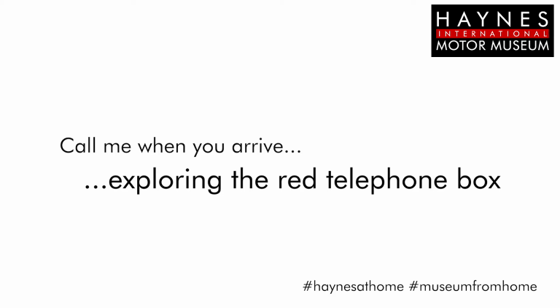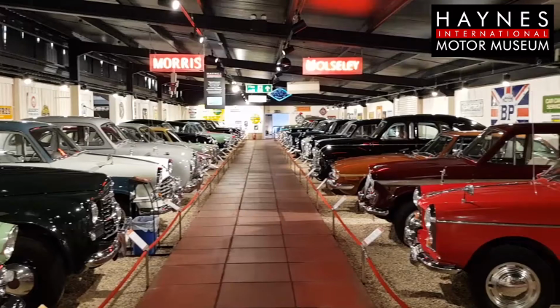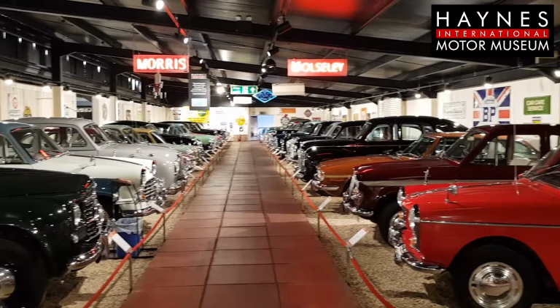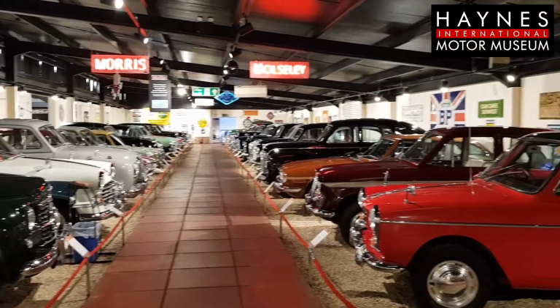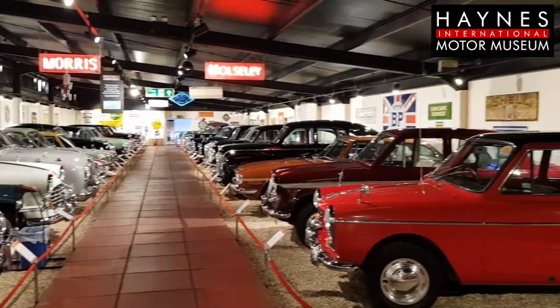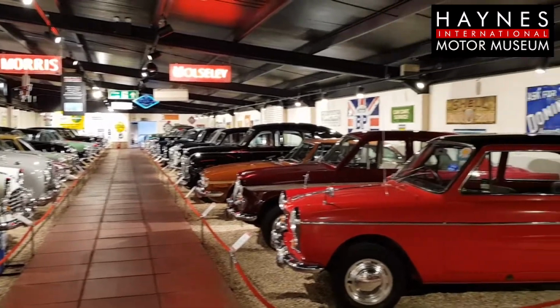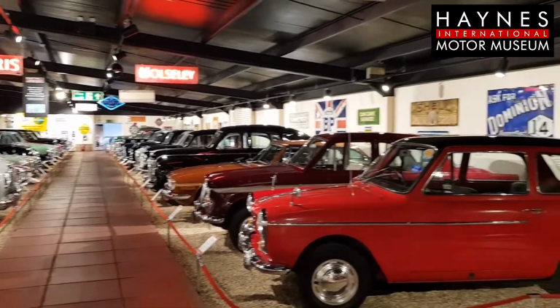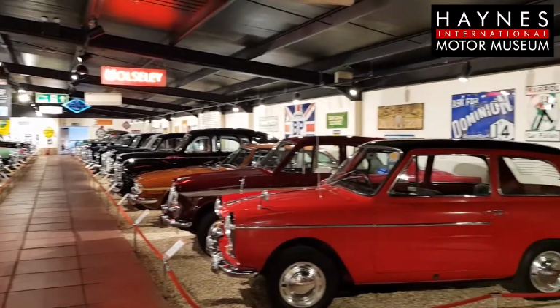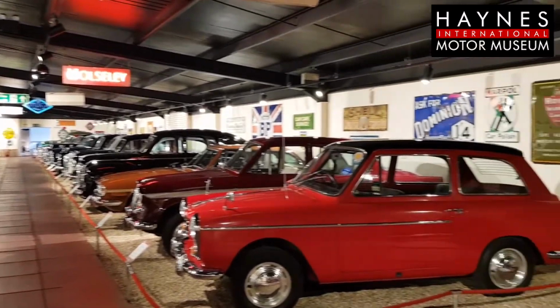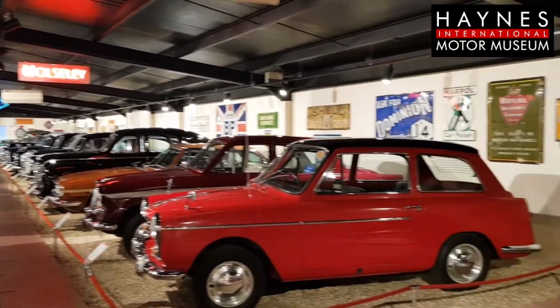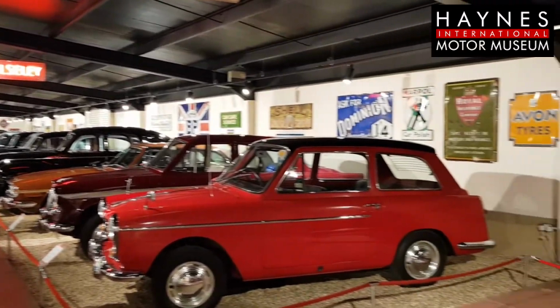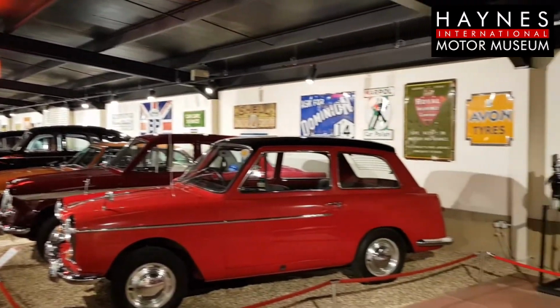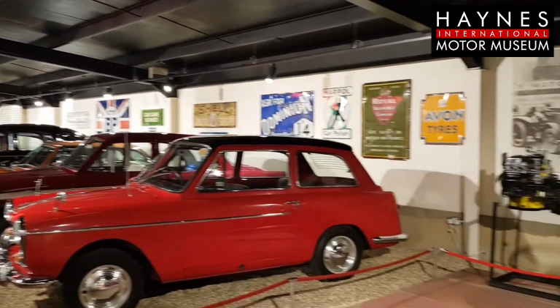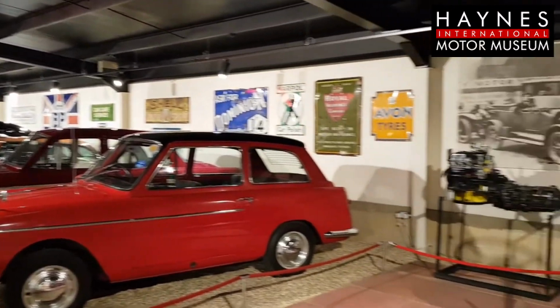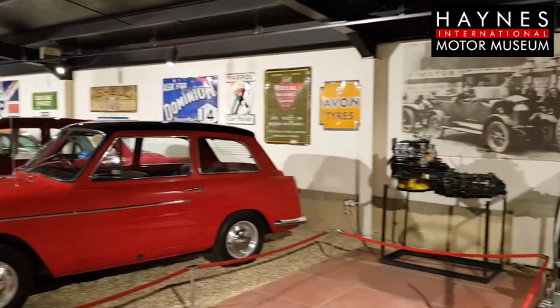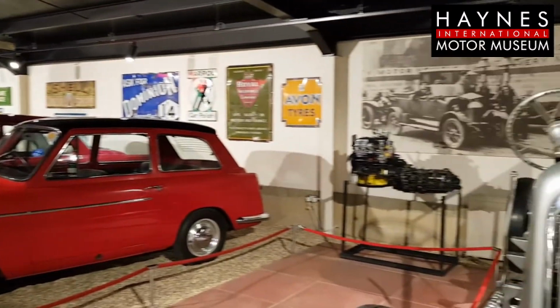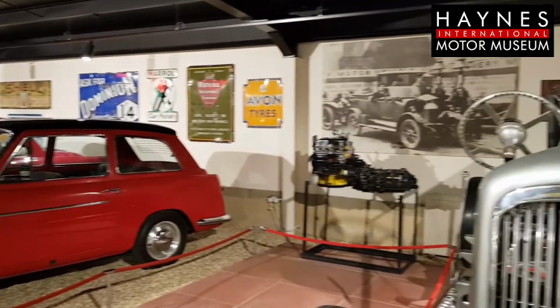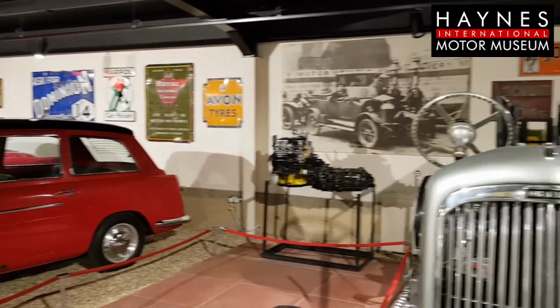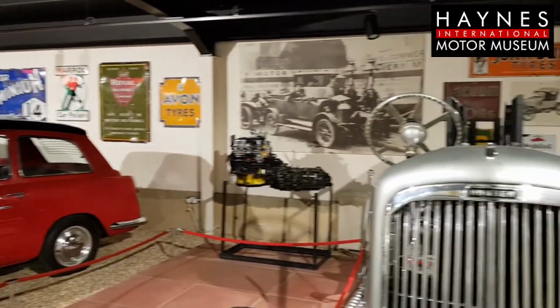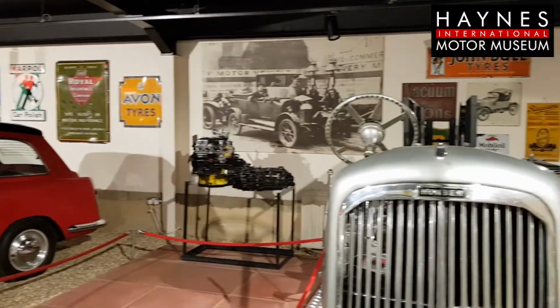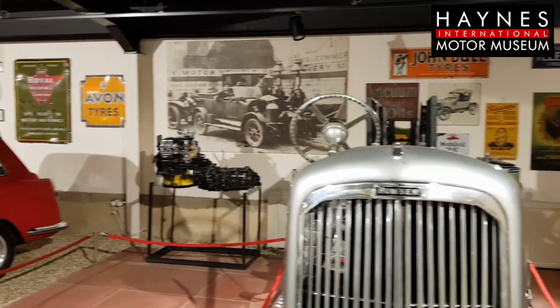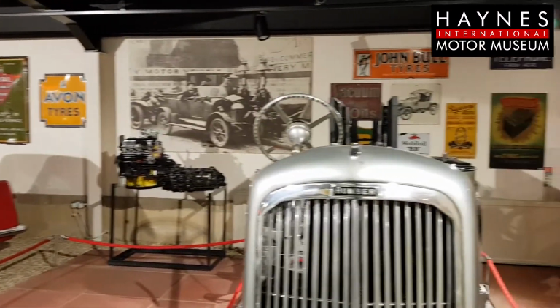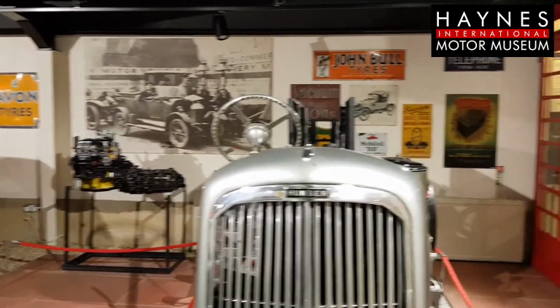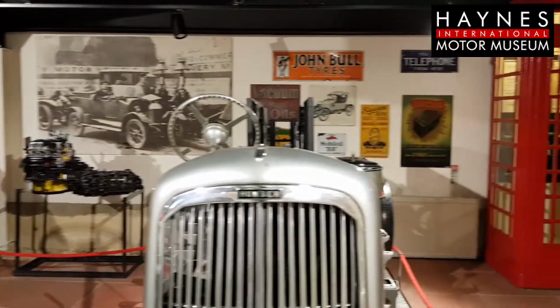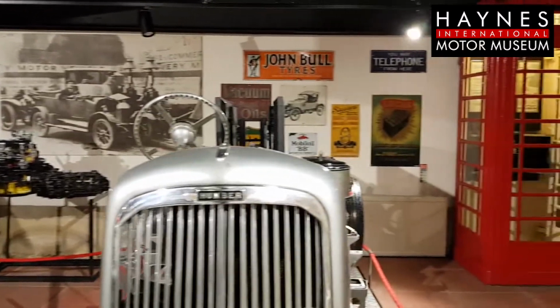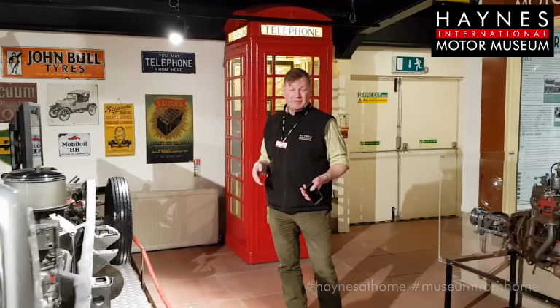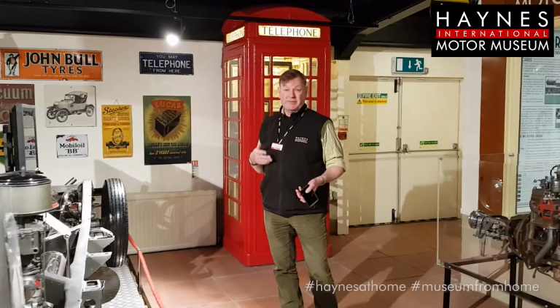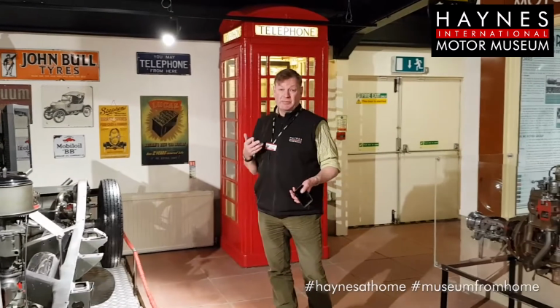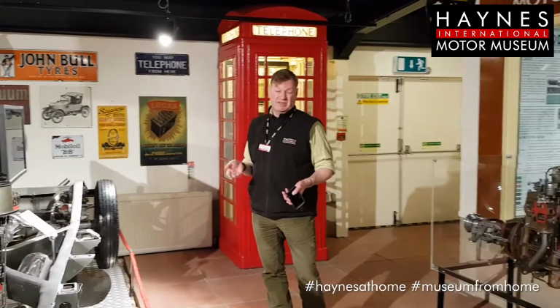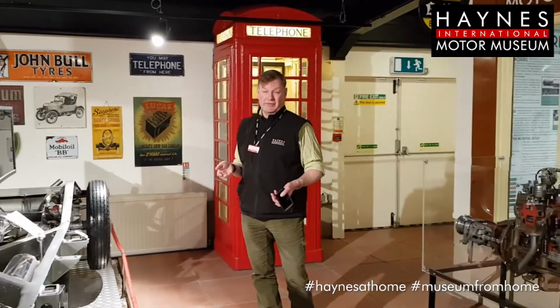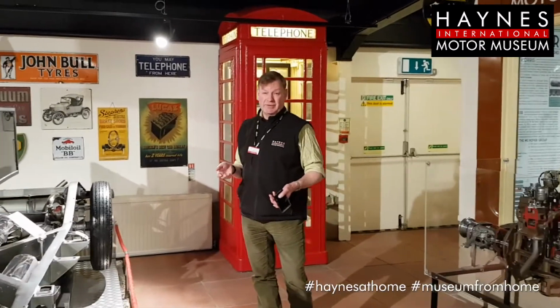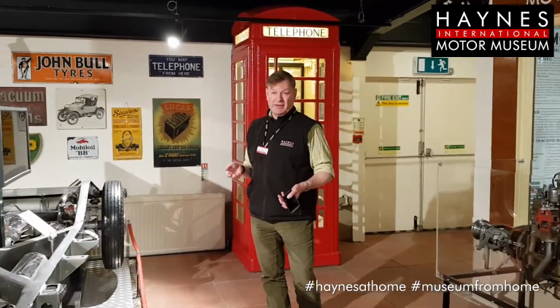I thought, just for a change, we could talk about something in the Haynes Collection that isn't actually a car, but it's something you can see by the roadside.